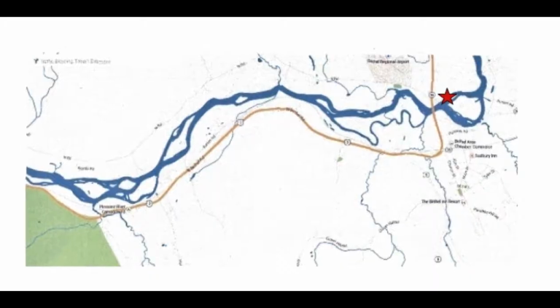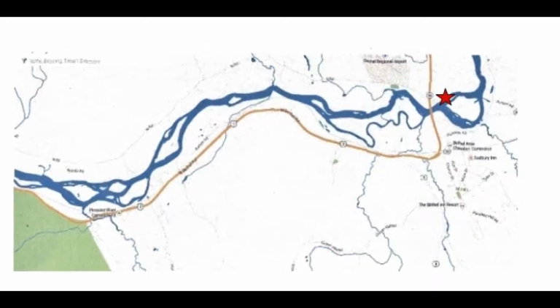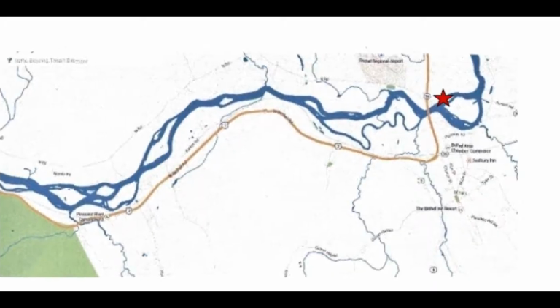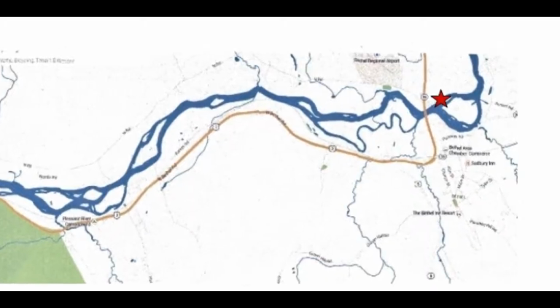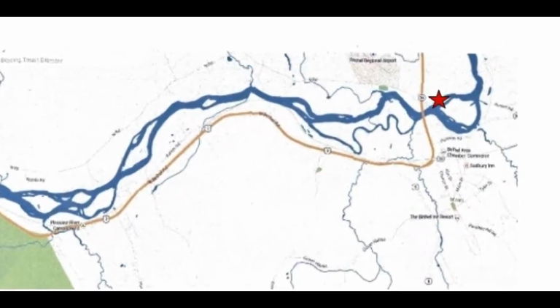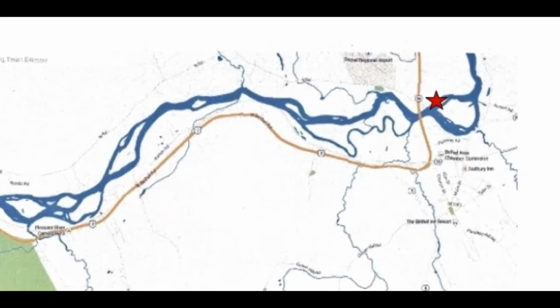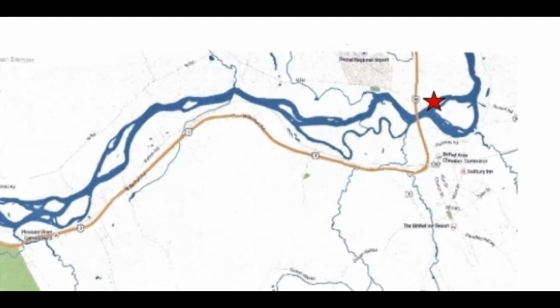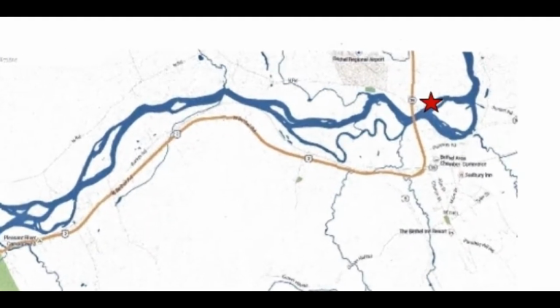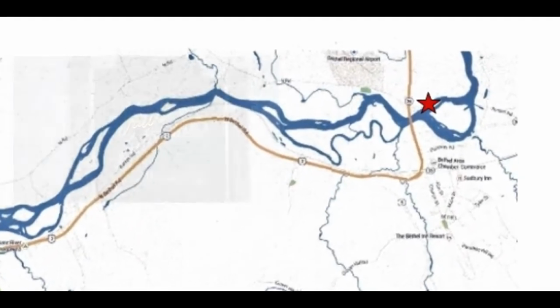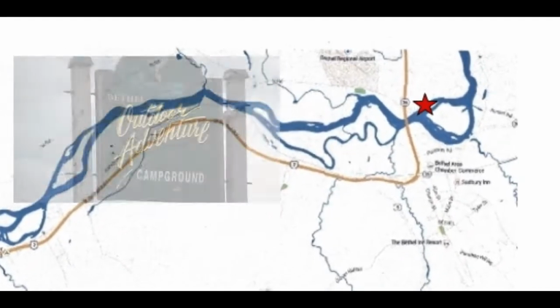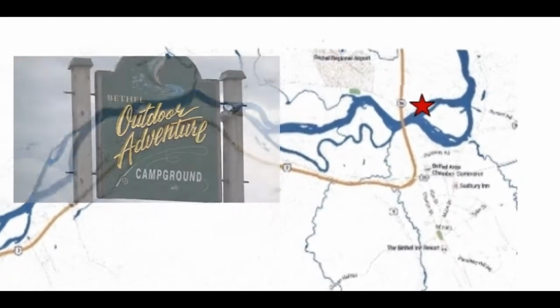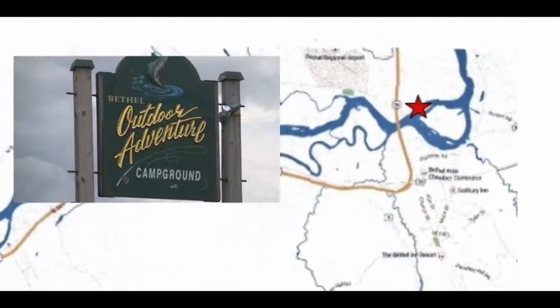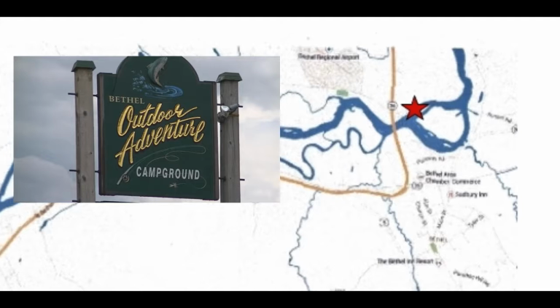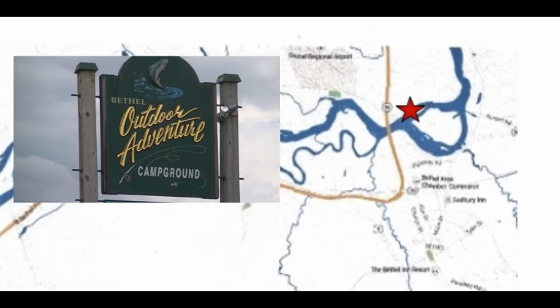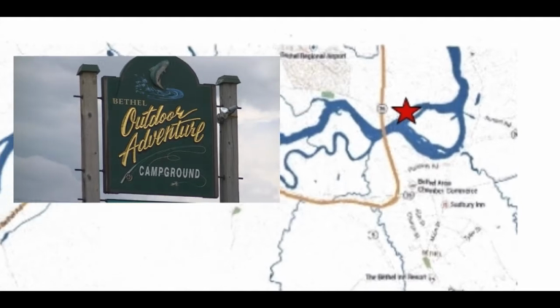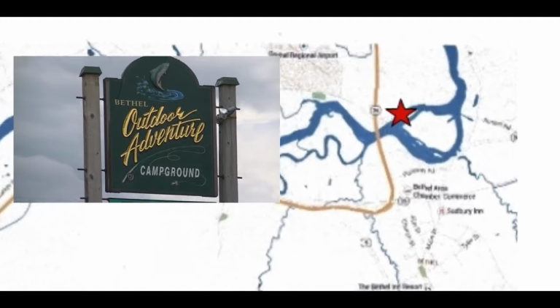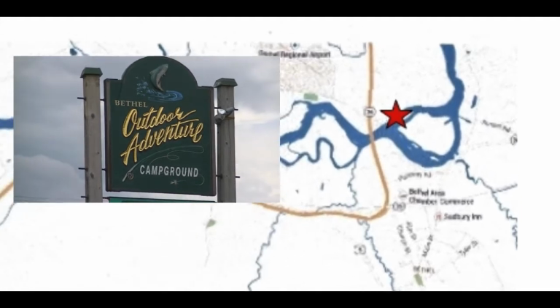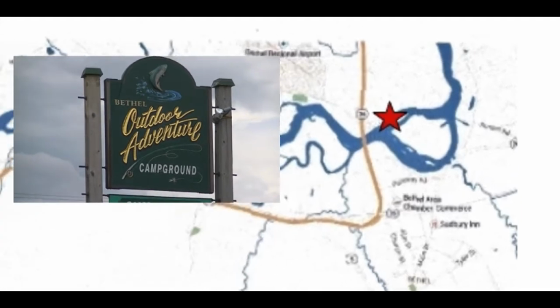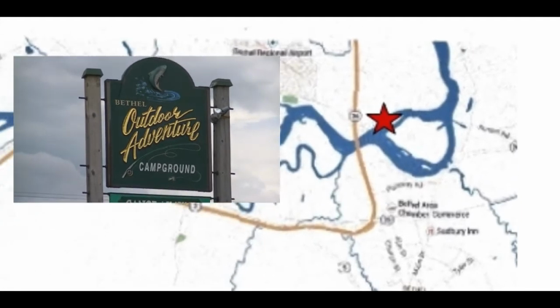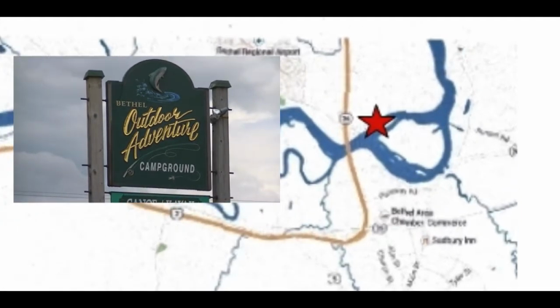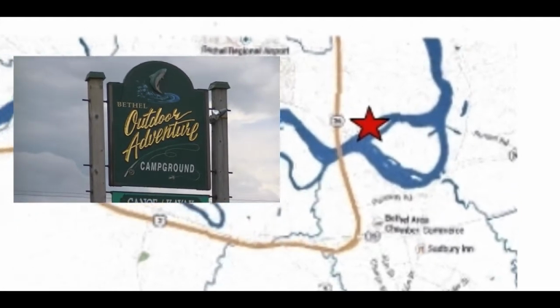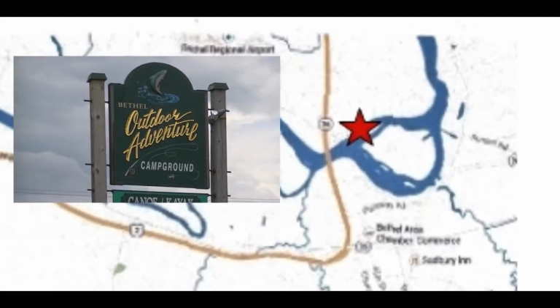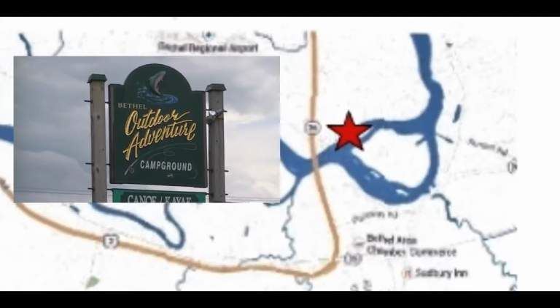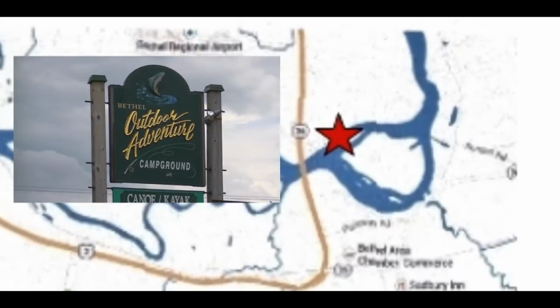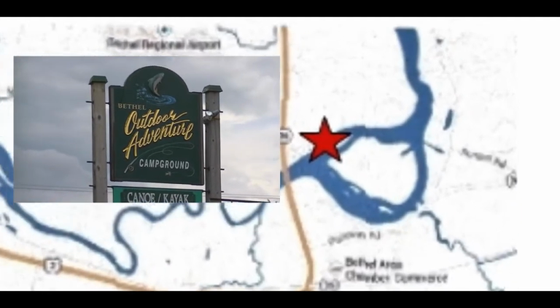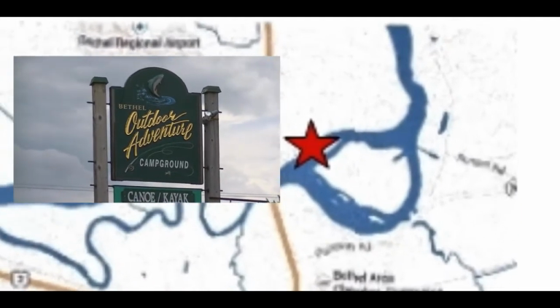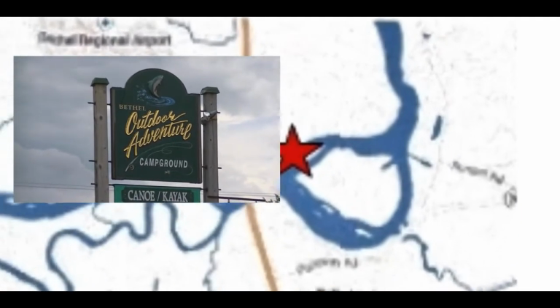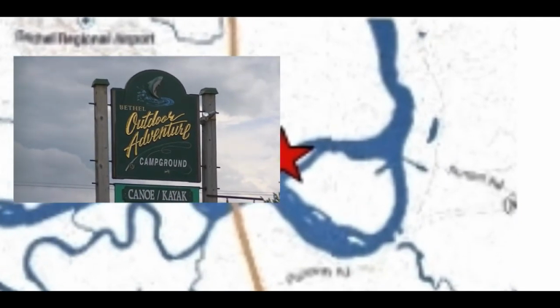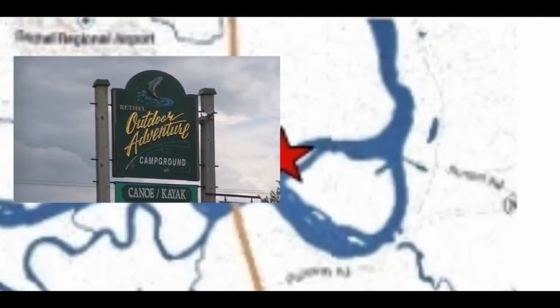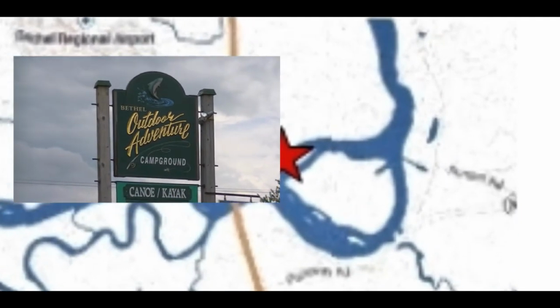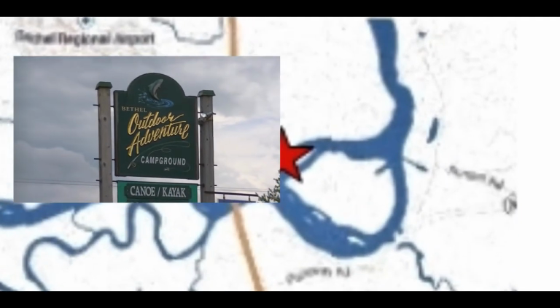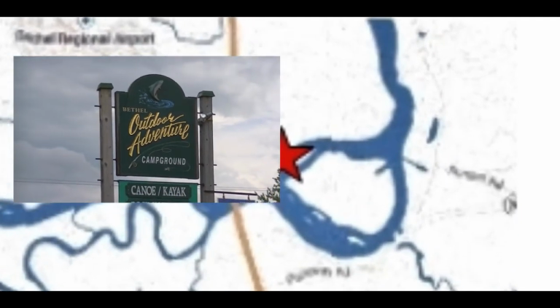Now we're back to where we started at Bethel Outdoor Adventure on Route 2 here in Bethel, Maine.